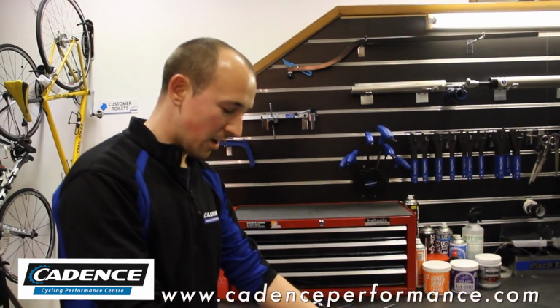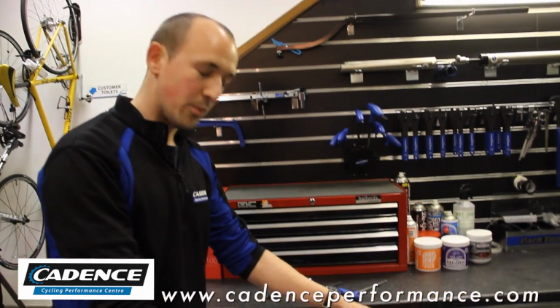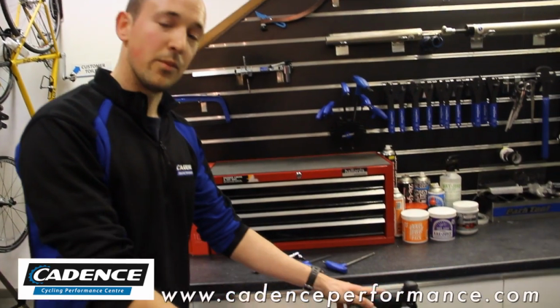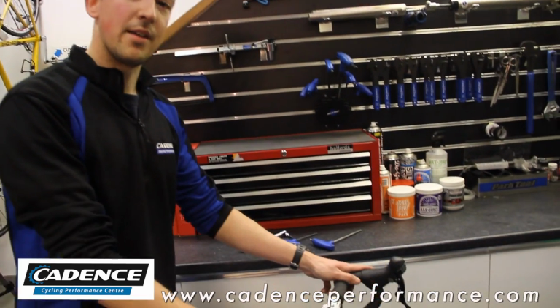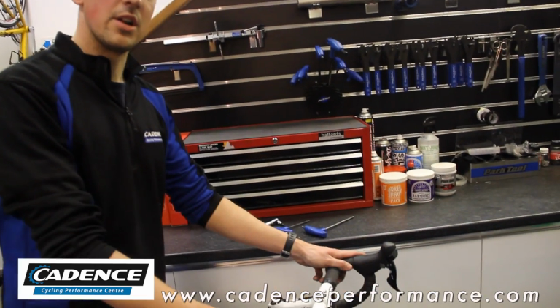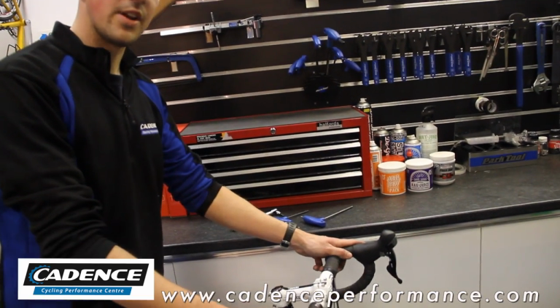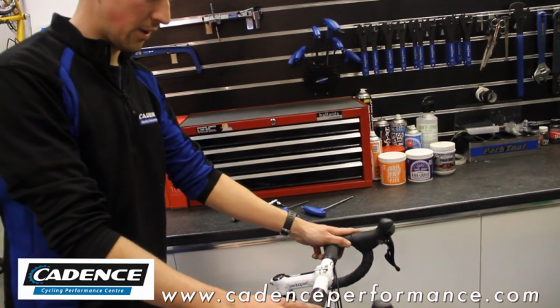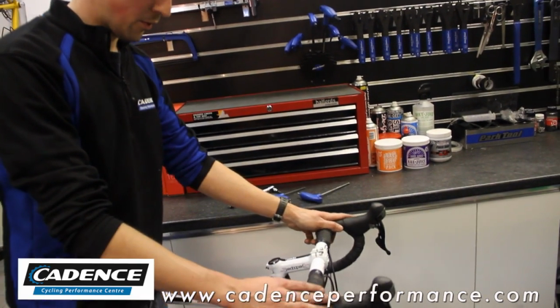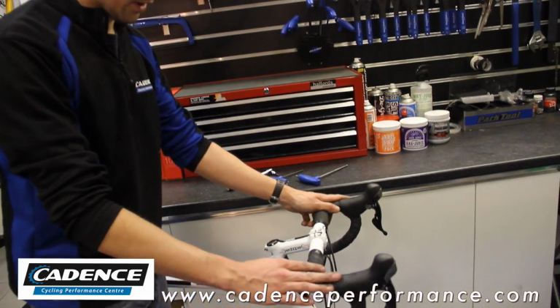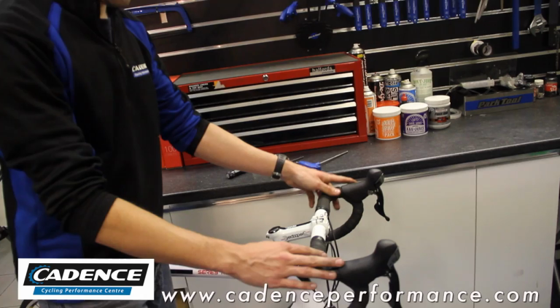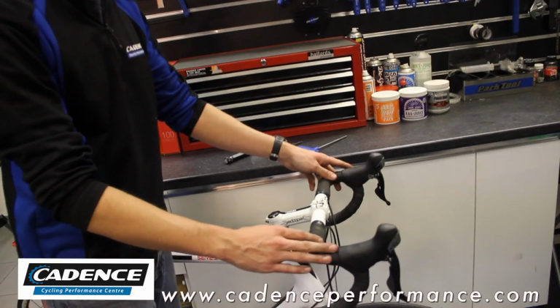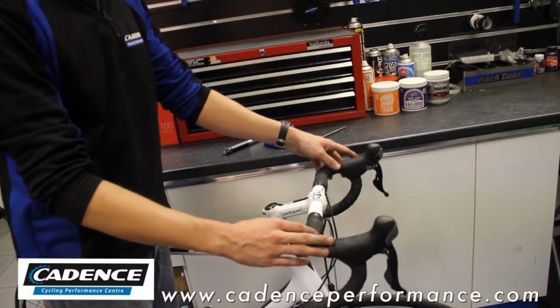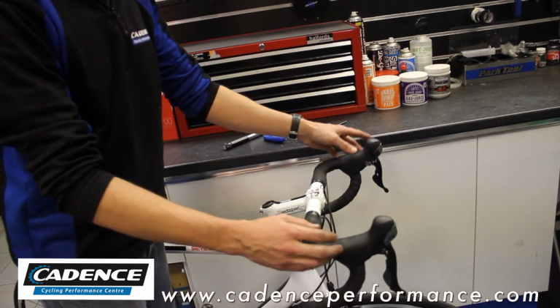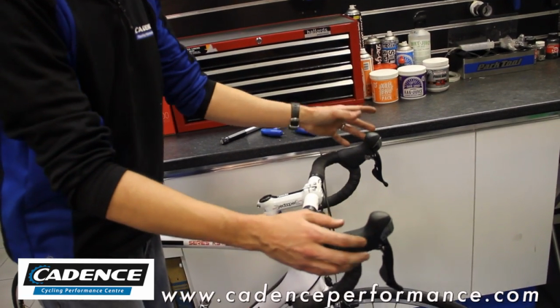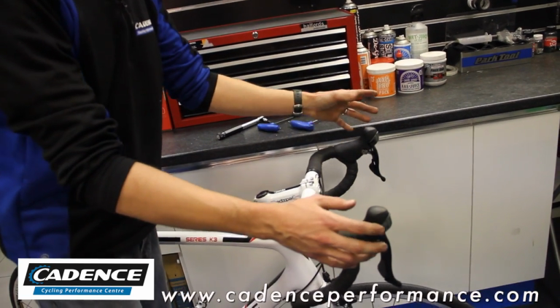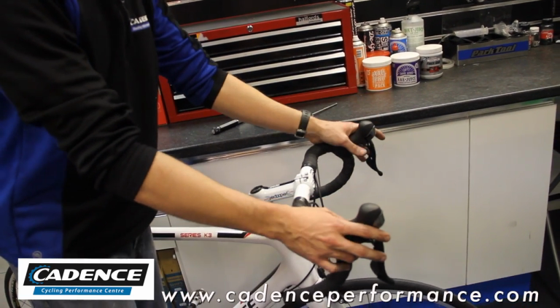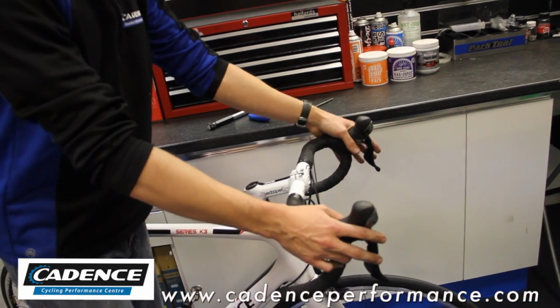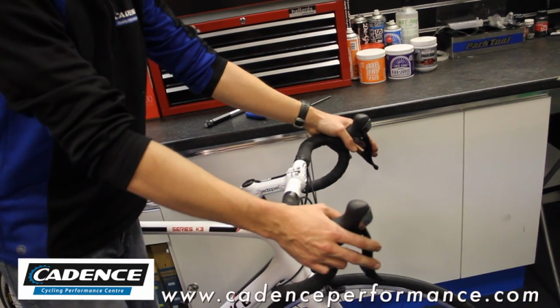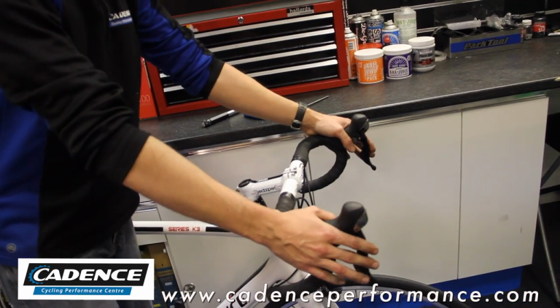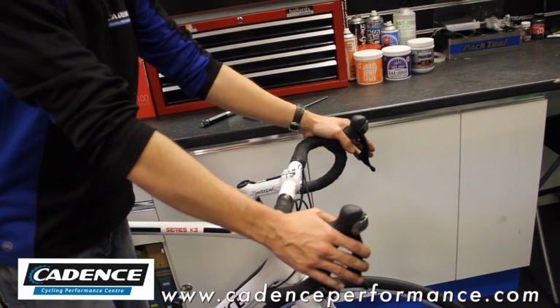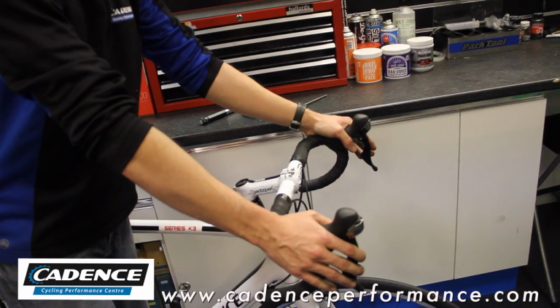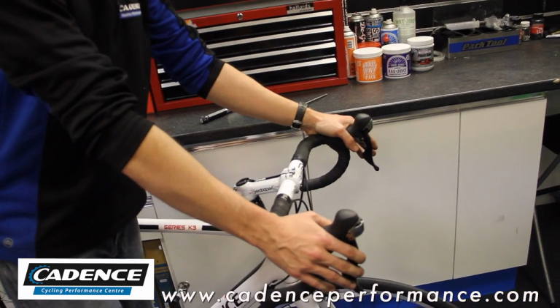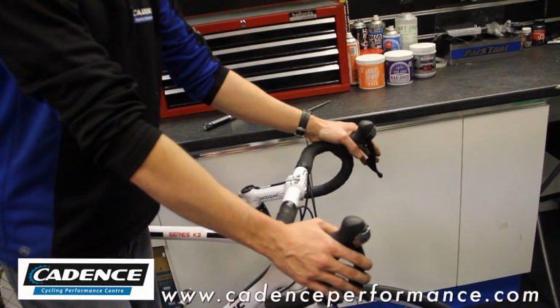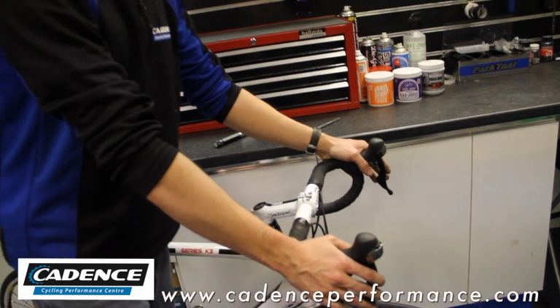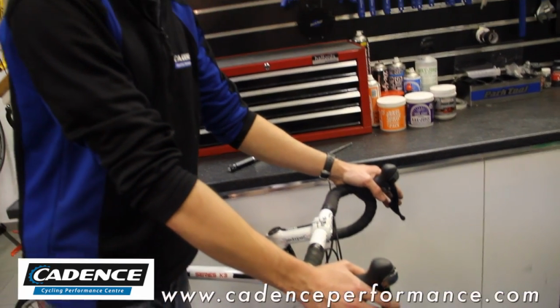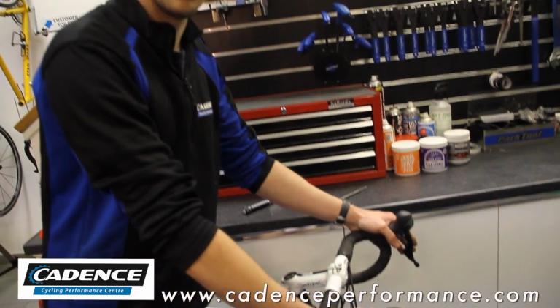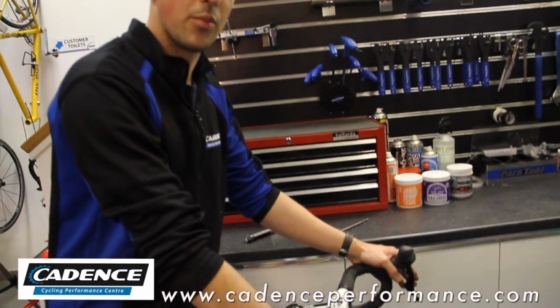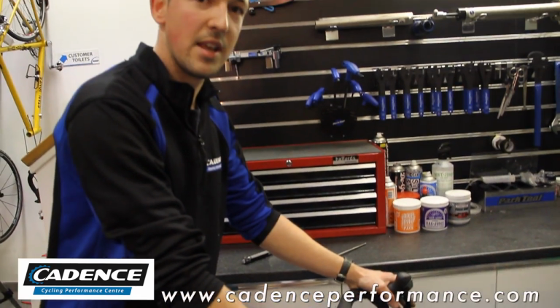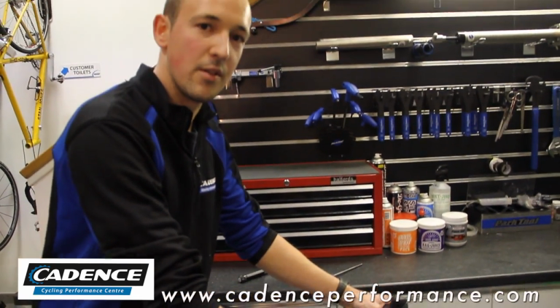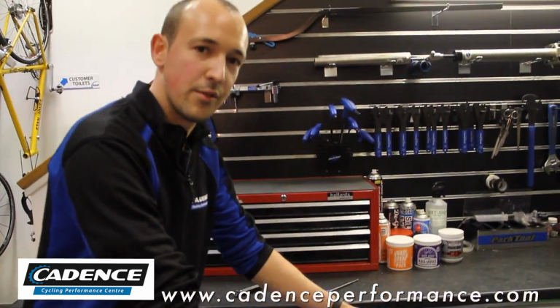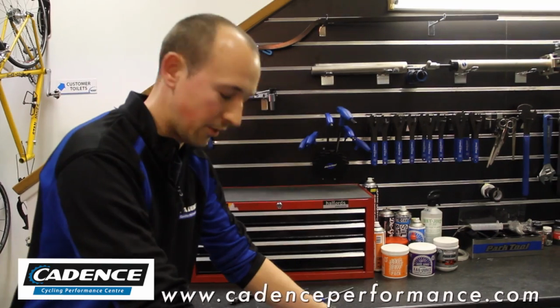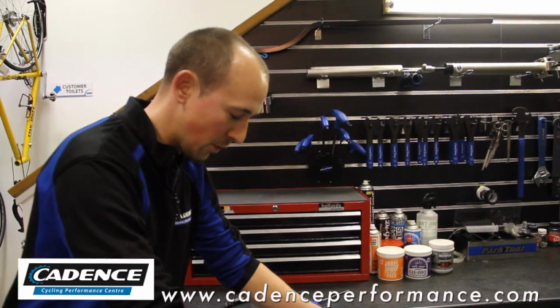The problem with having a loose headset, unfortunately, is that it affects your descending. It can also affect your braking over the front as well.